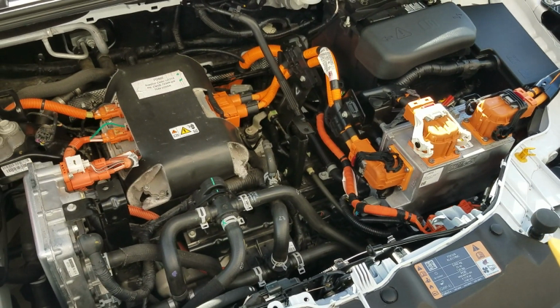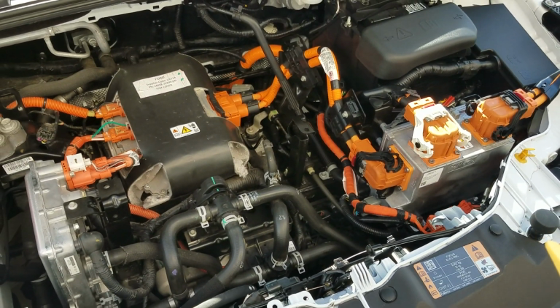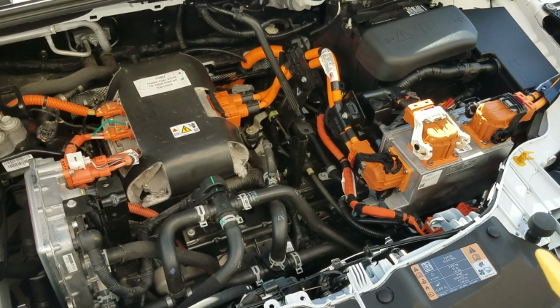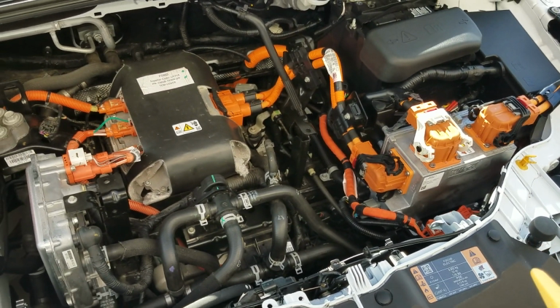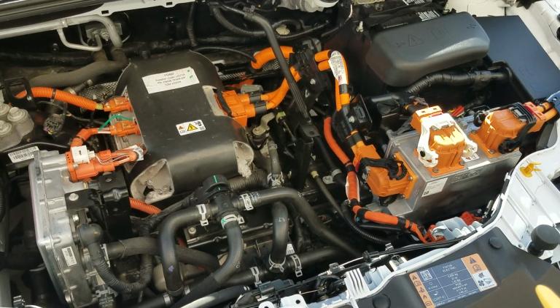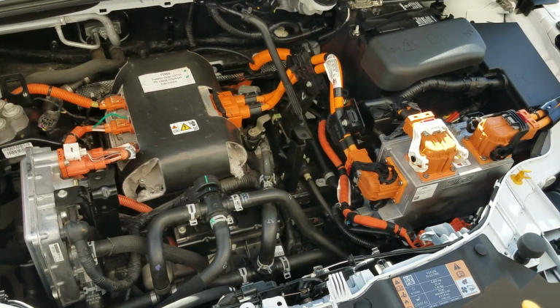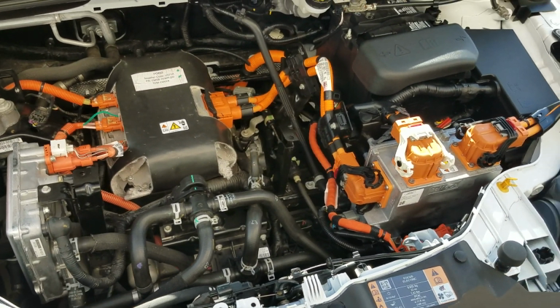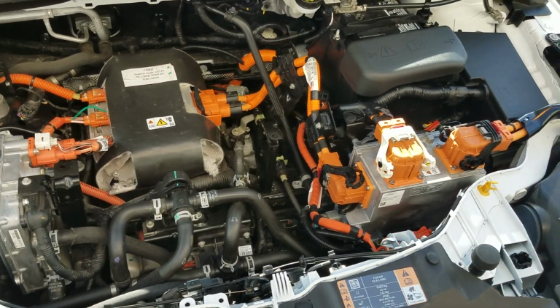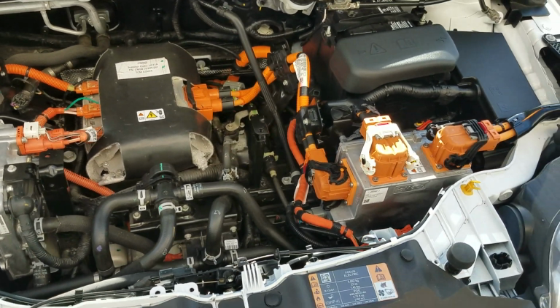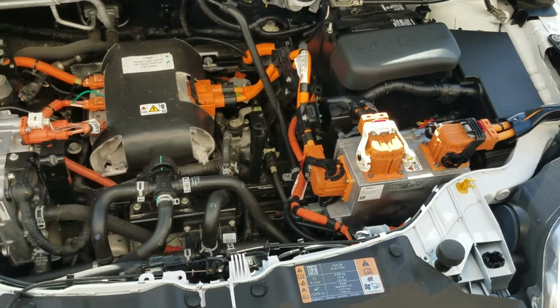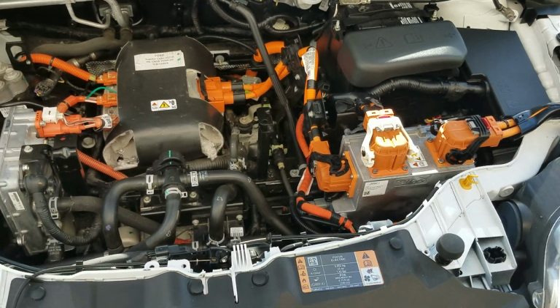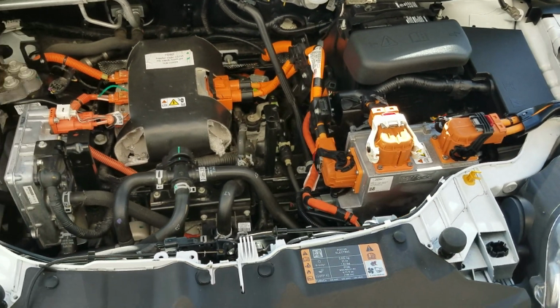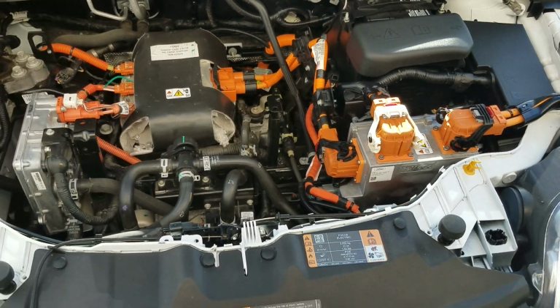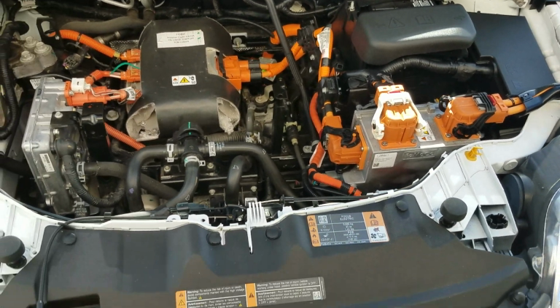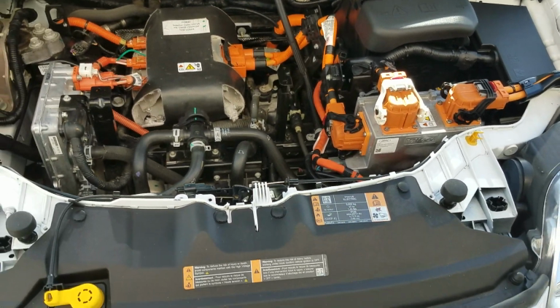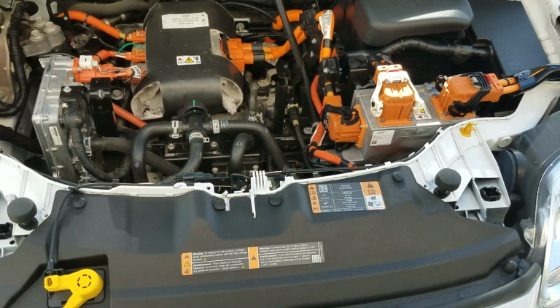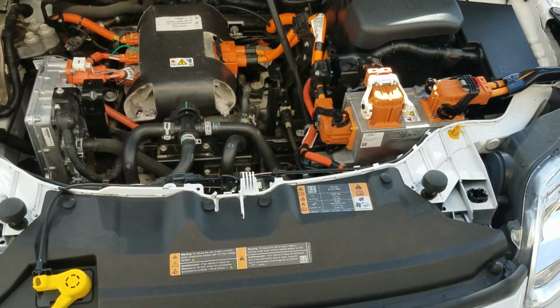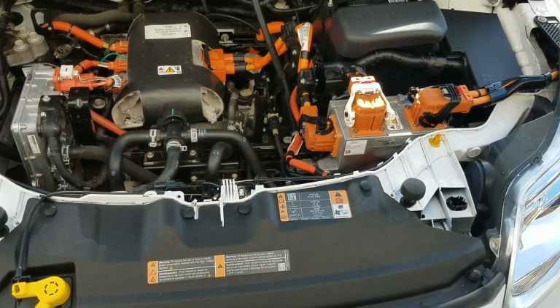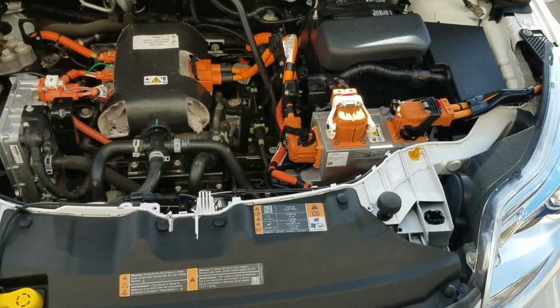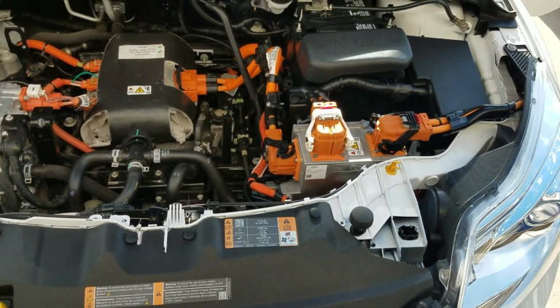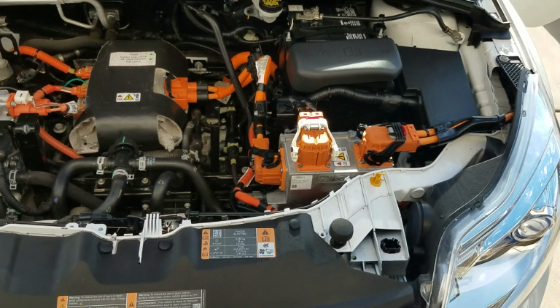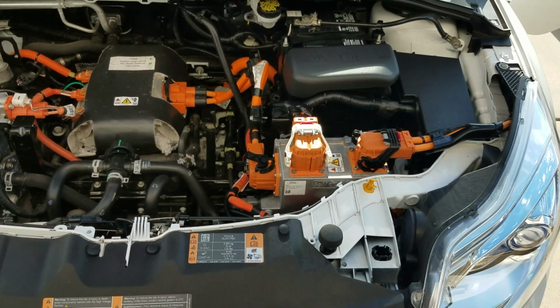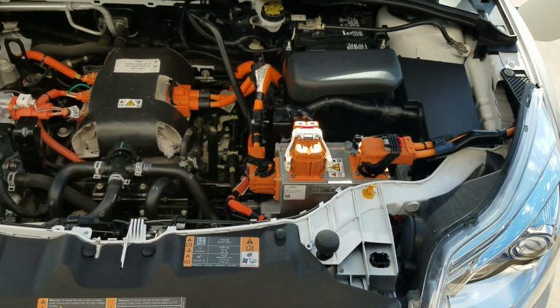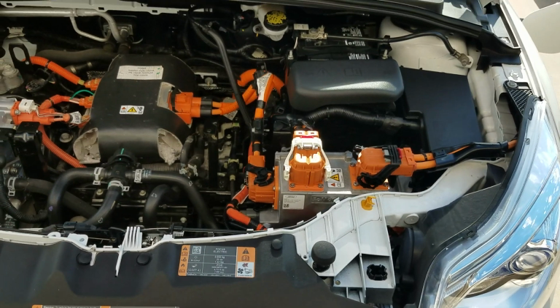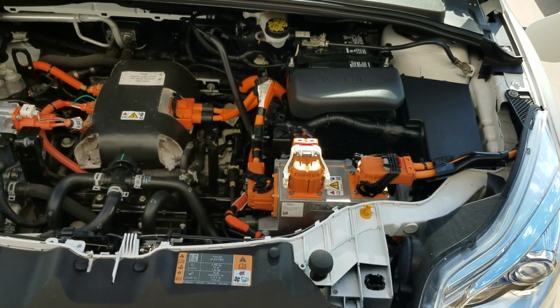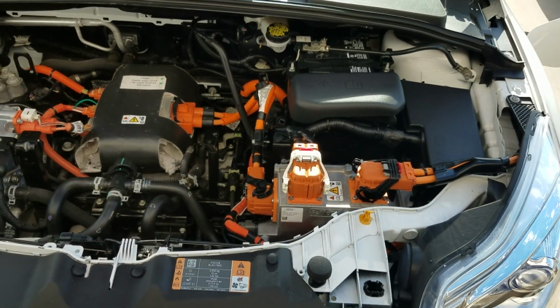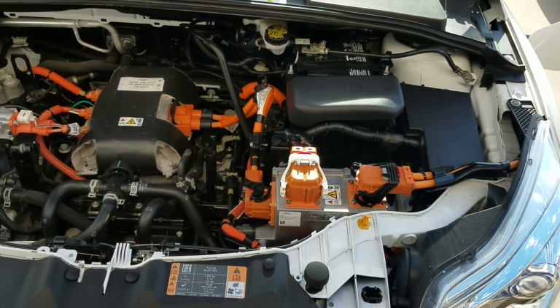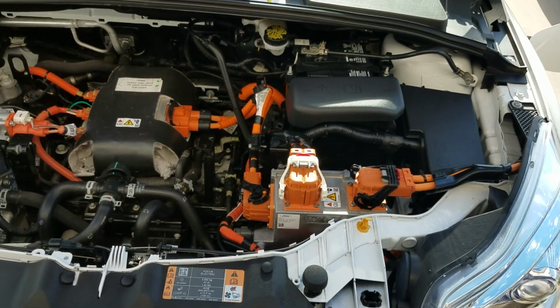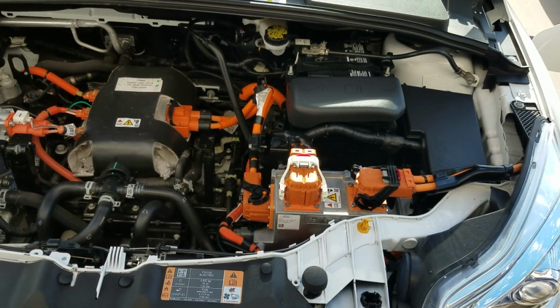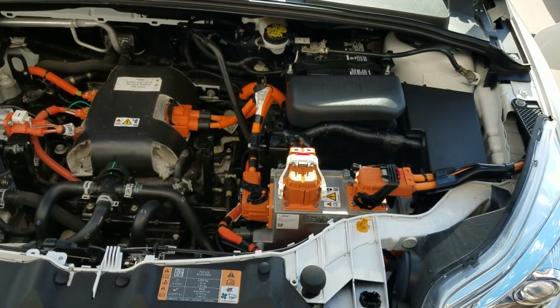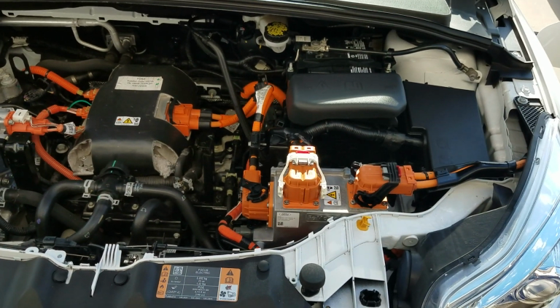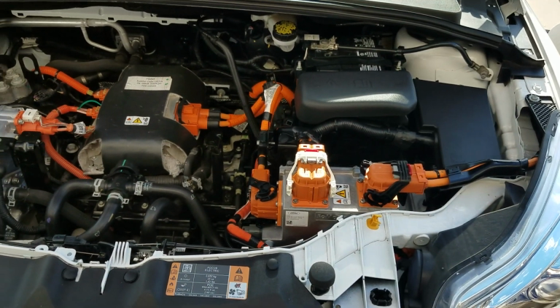So there's a little bit about the Ford Focus Electric. Hopefully this was informative and hopefully it all made sense. Thank you.